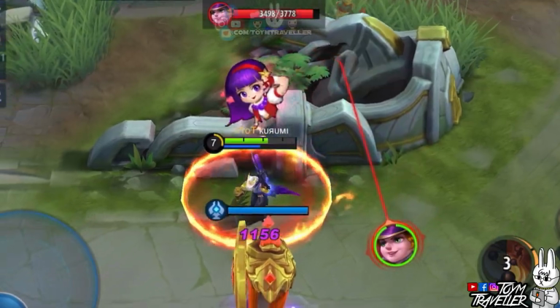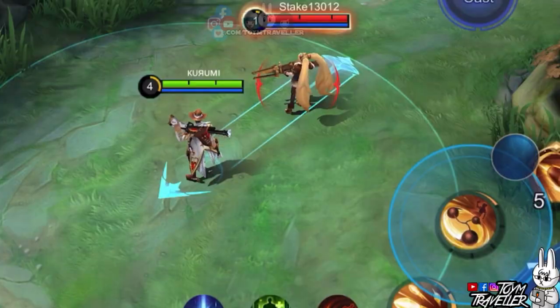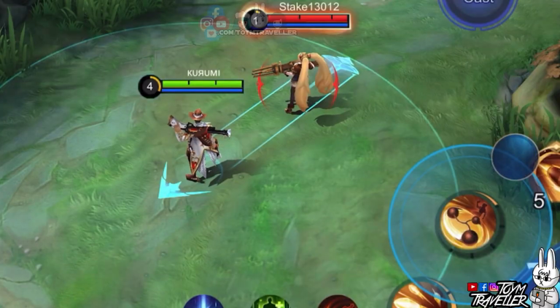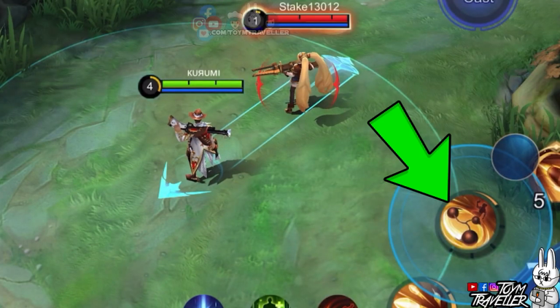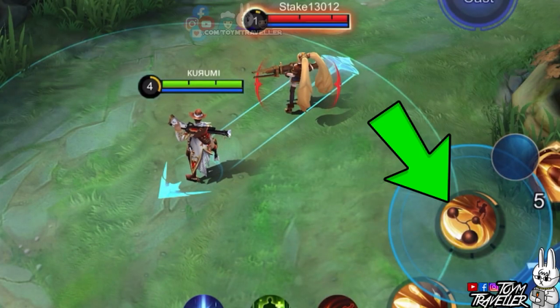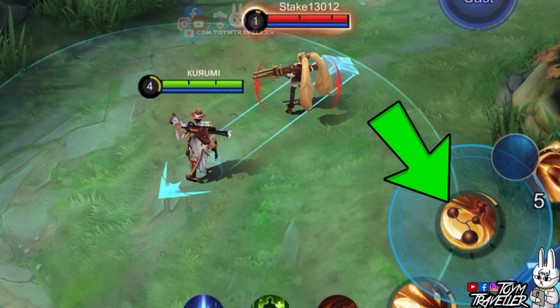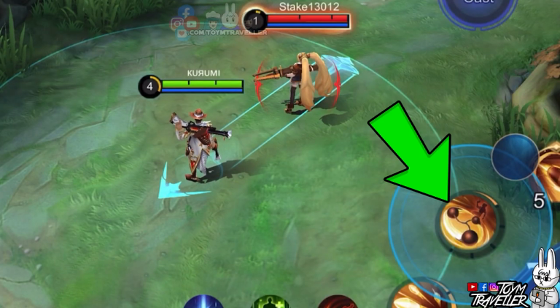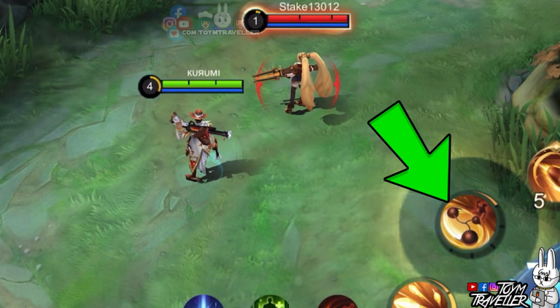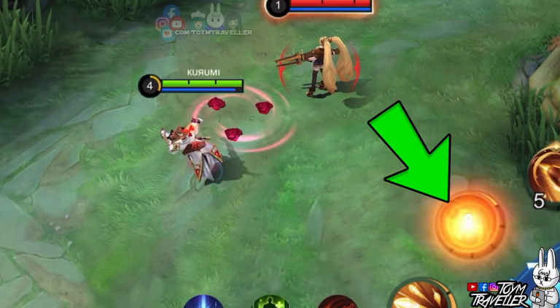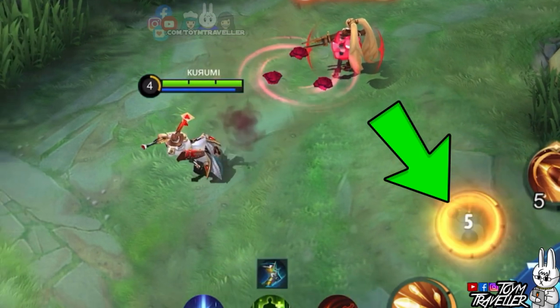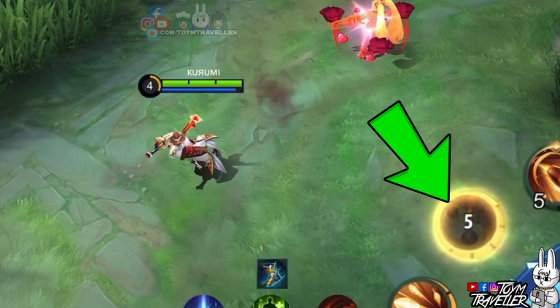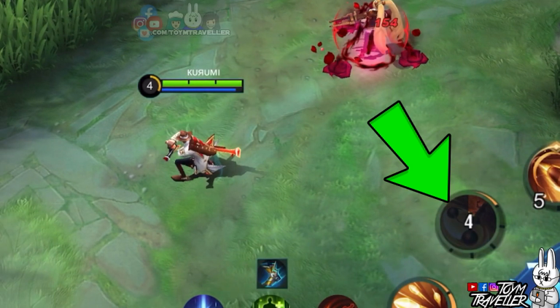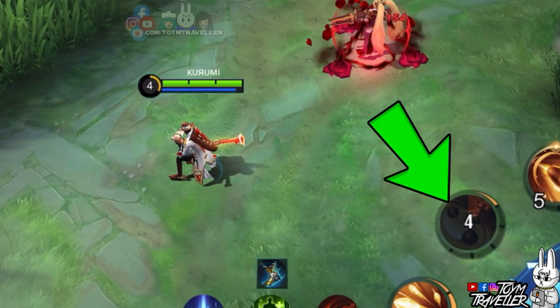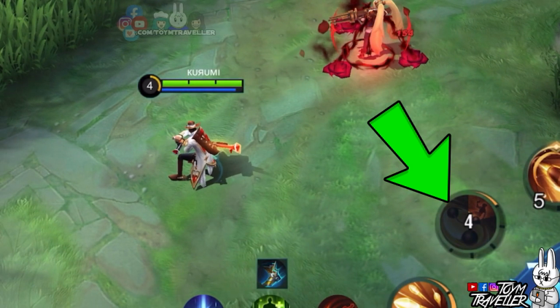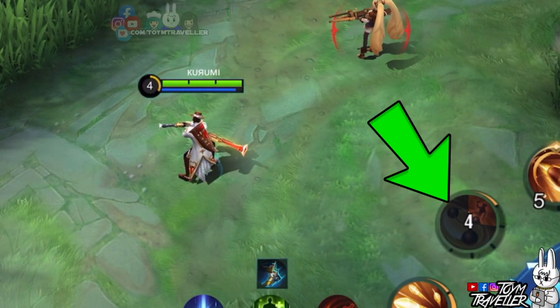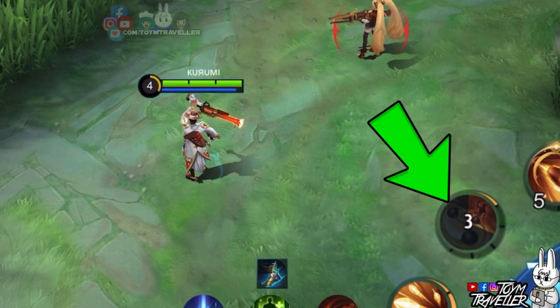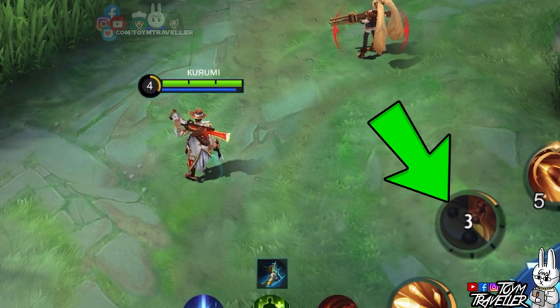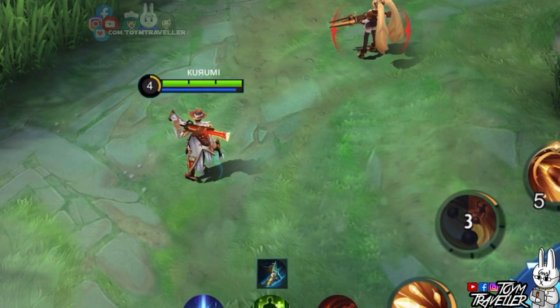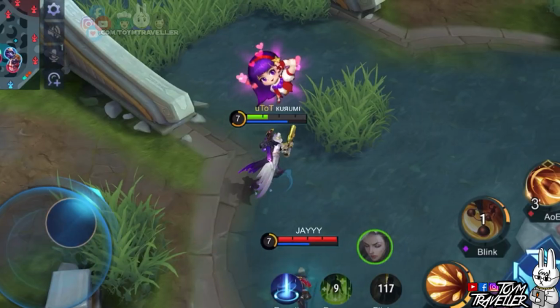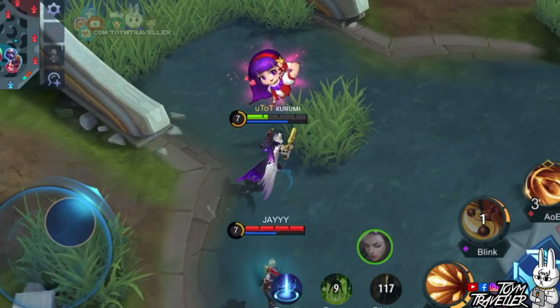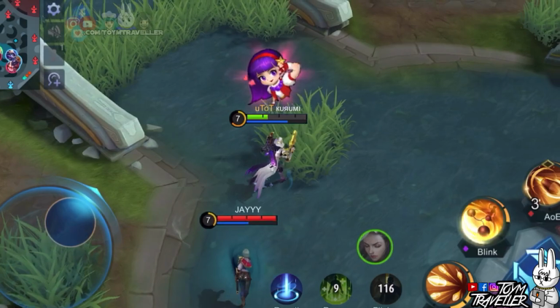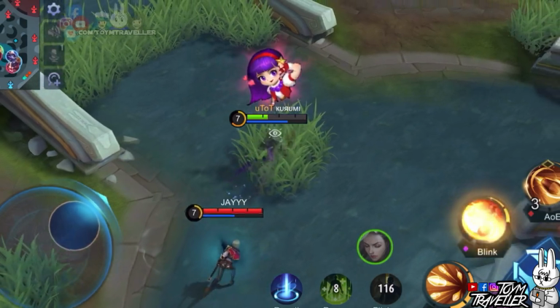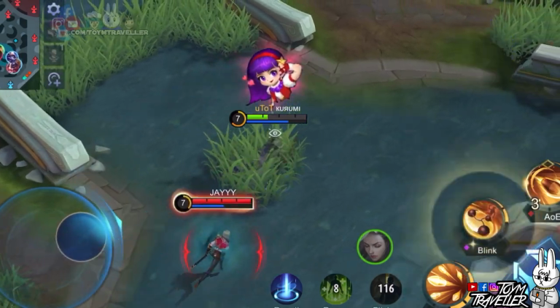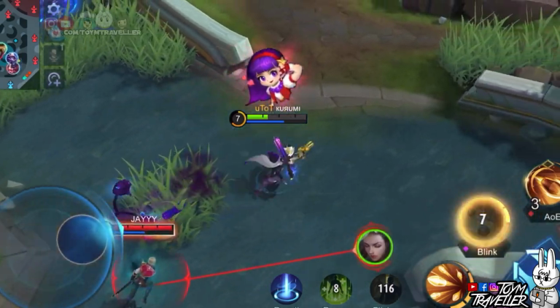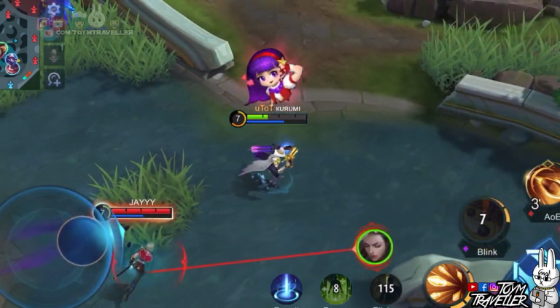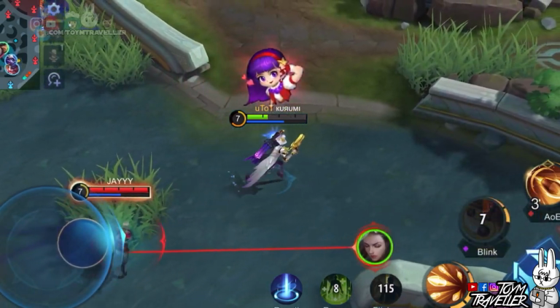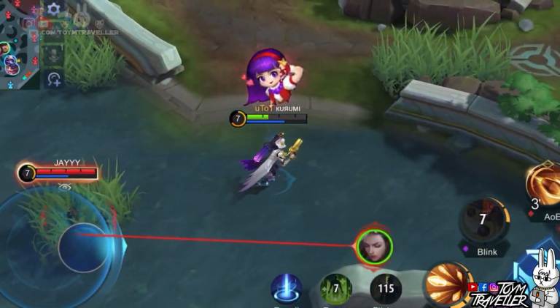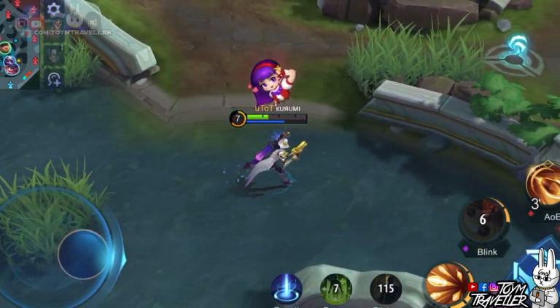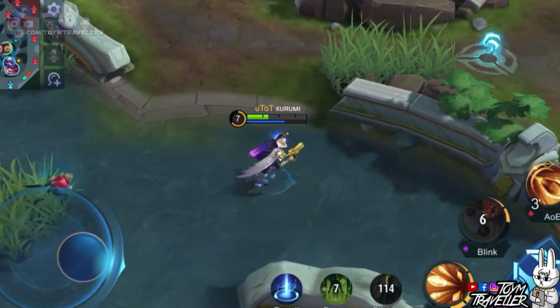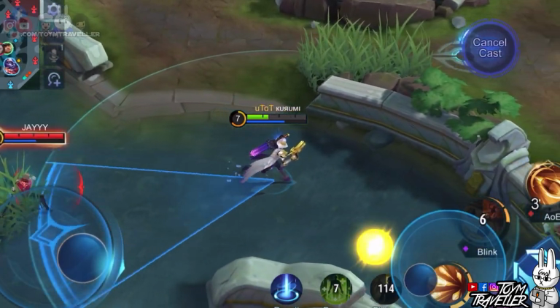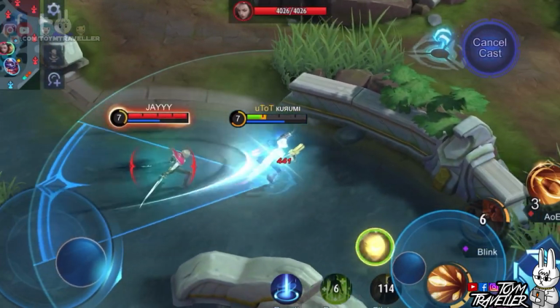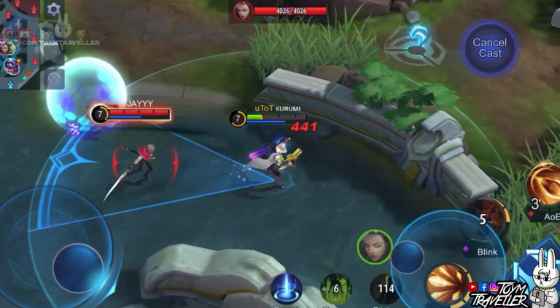Upon hitting an enemy, the cooldown of this skill is reduced massively. So make sure it hits an enemy, or else it might cost you your life.